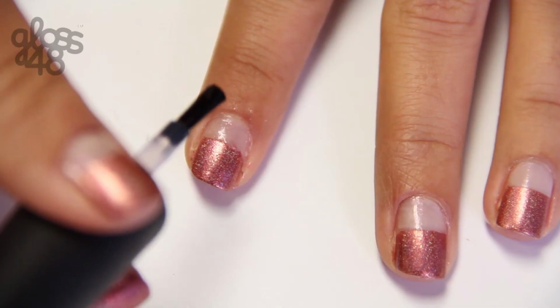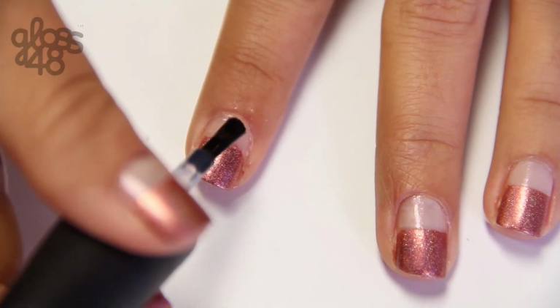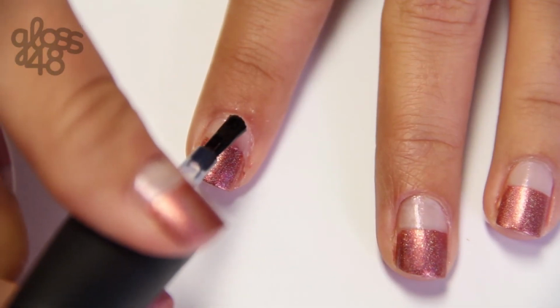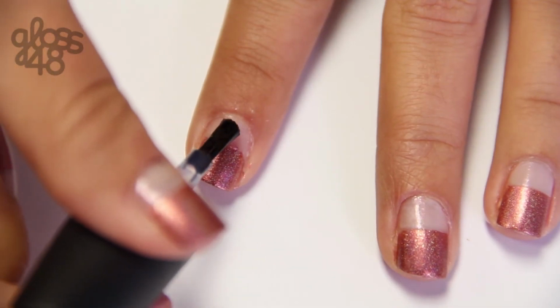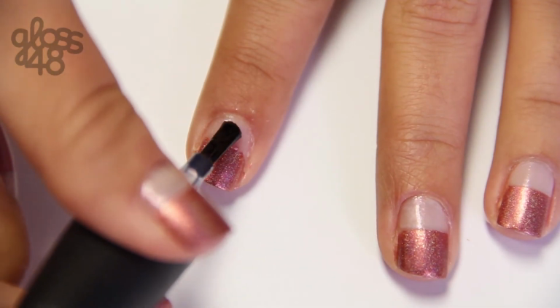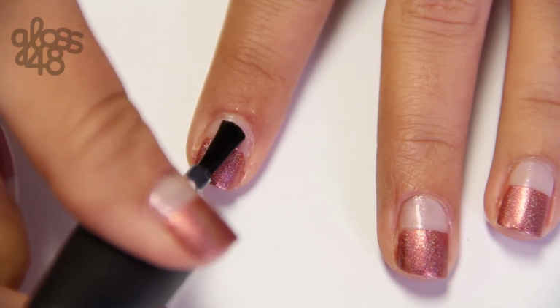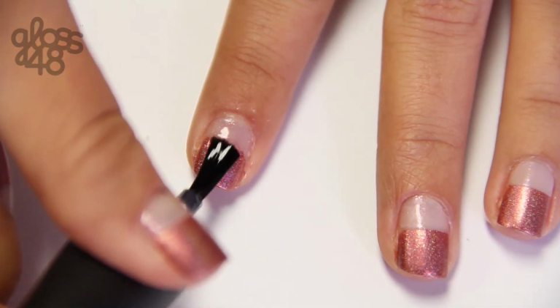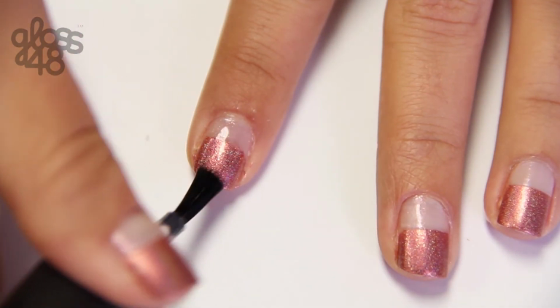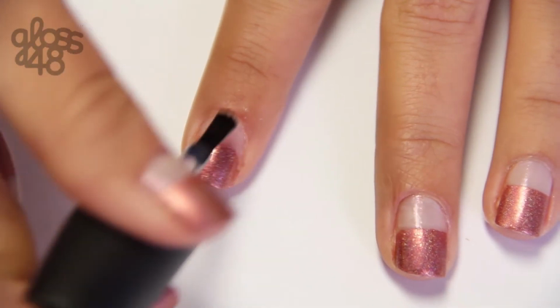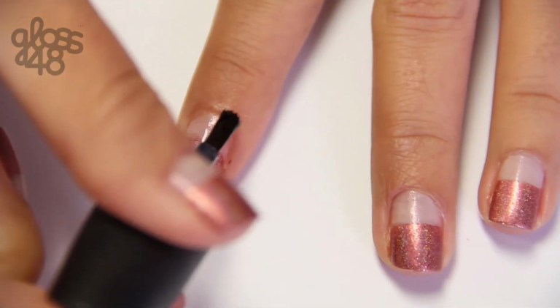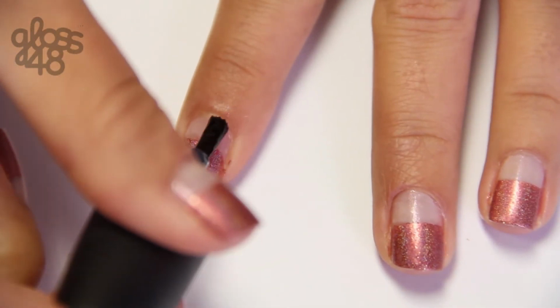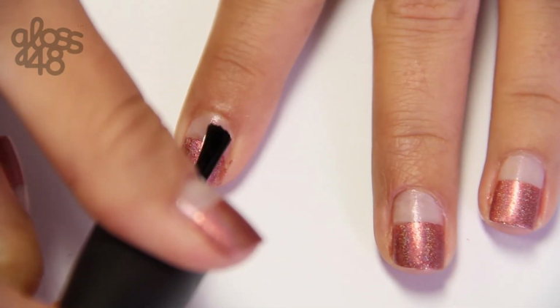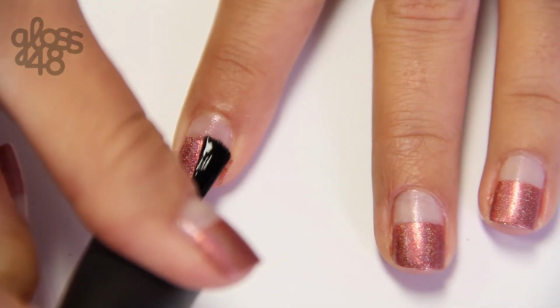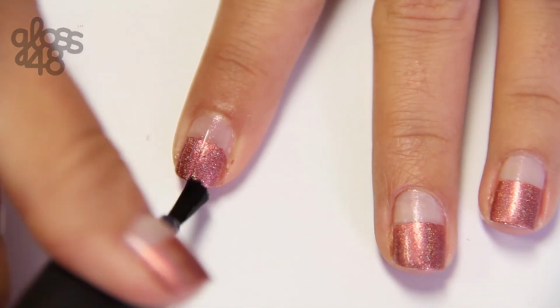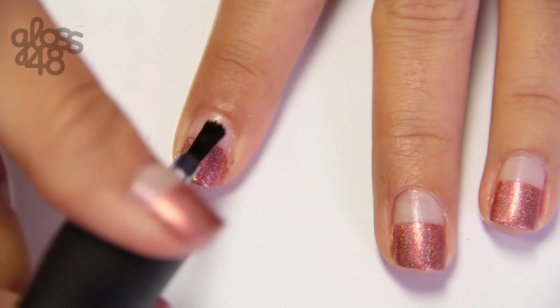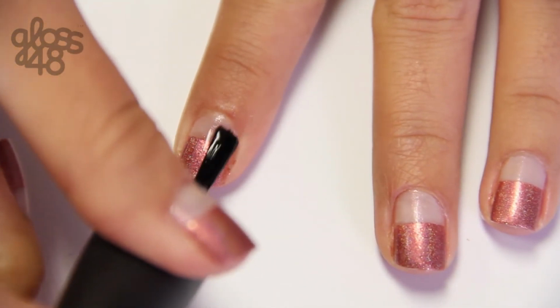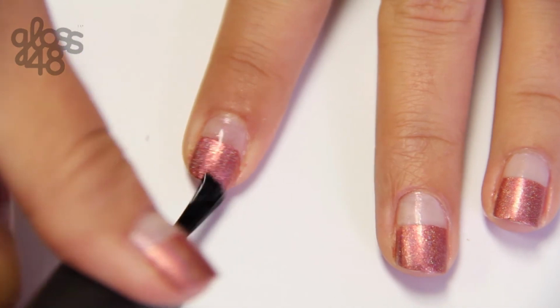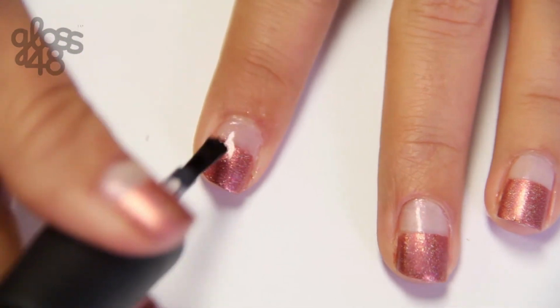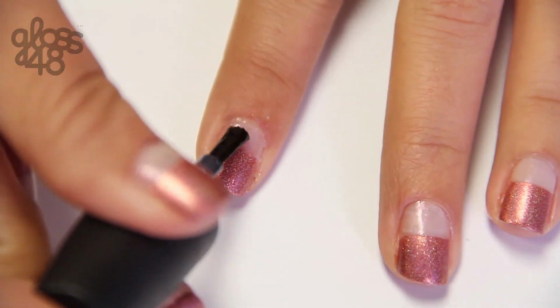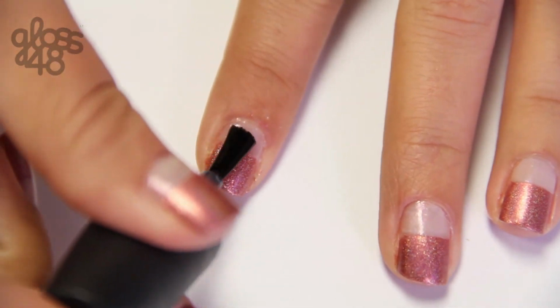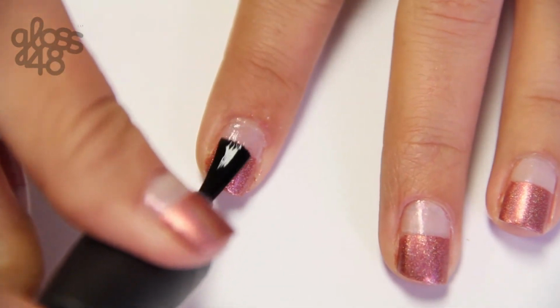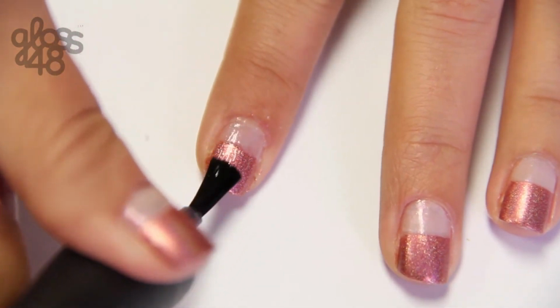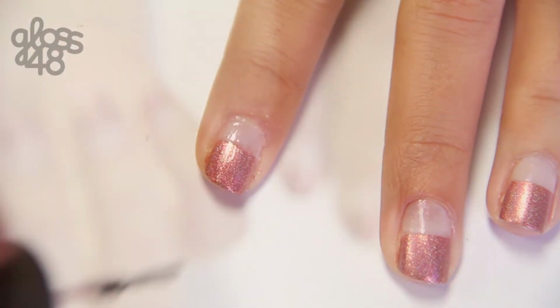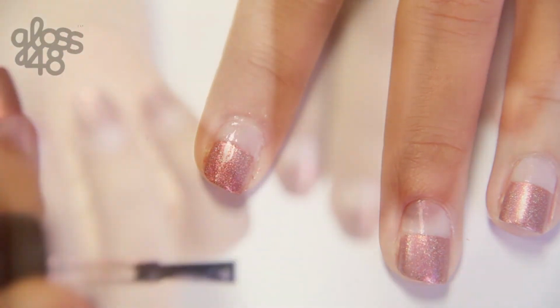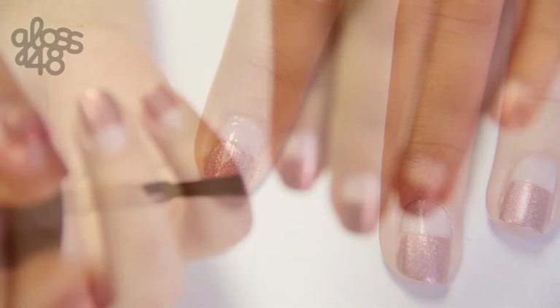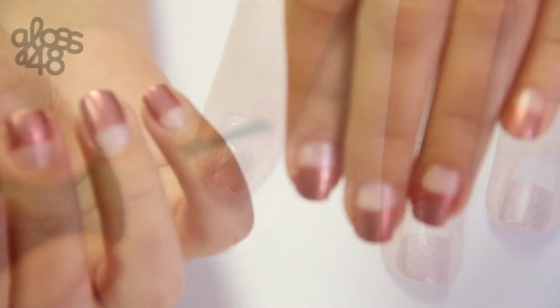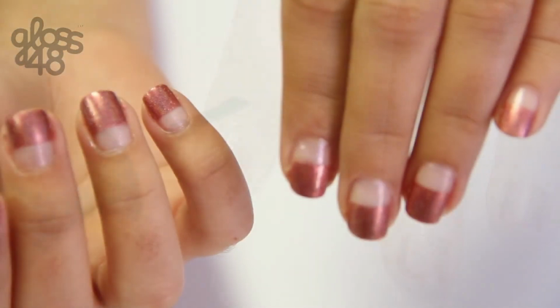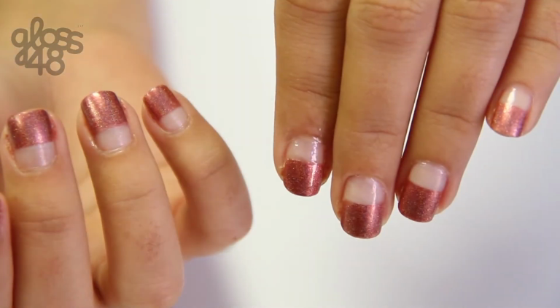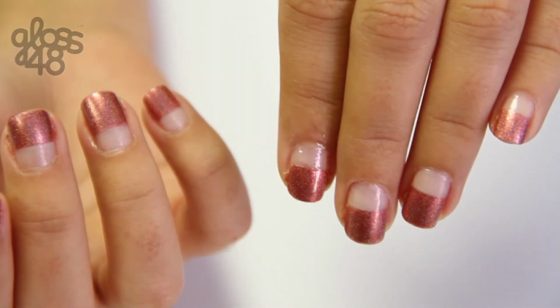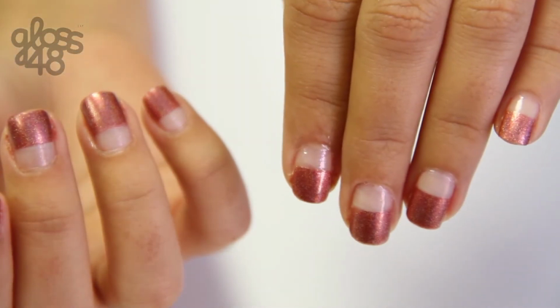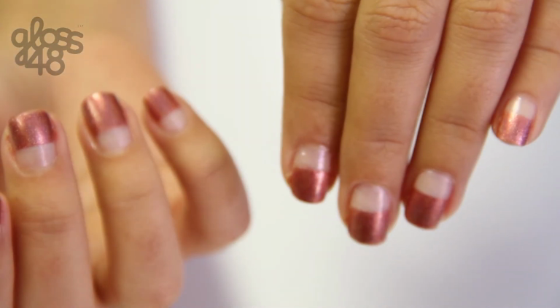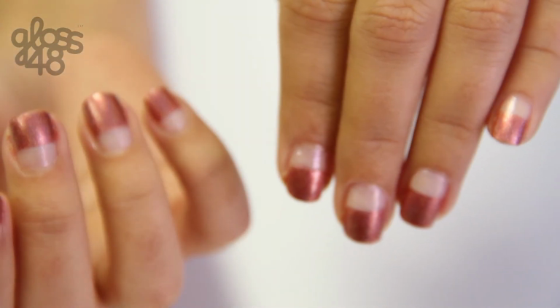Last, finish off with a high shine top coat. Here's the final look!